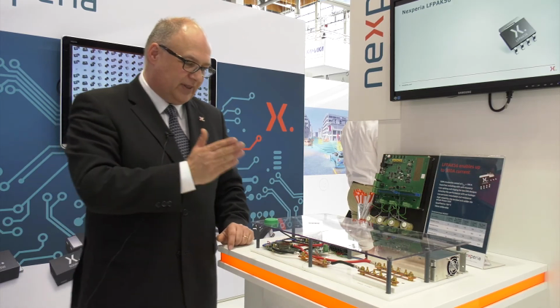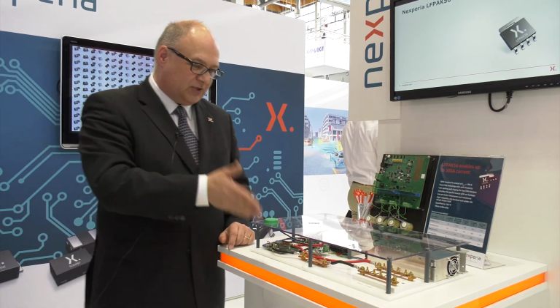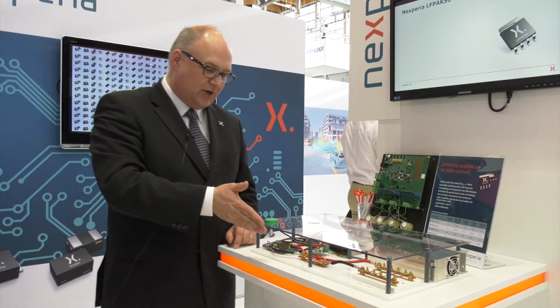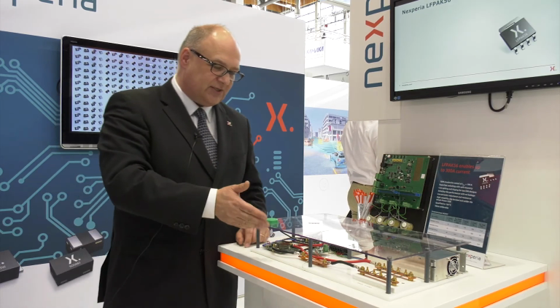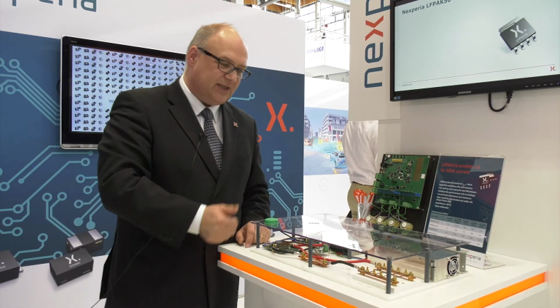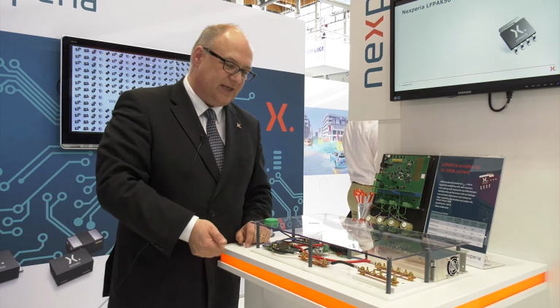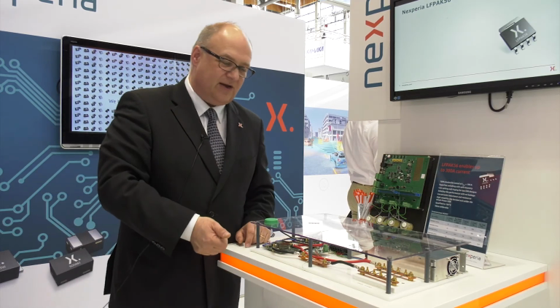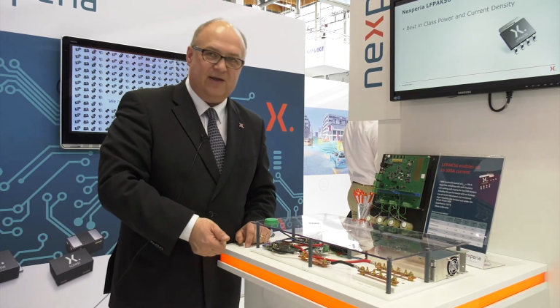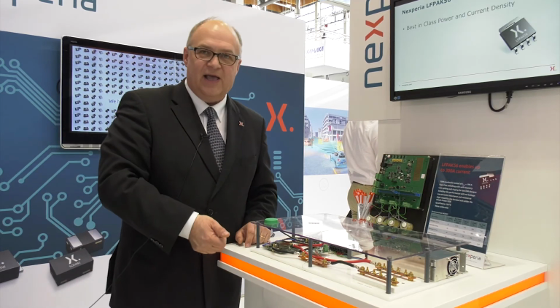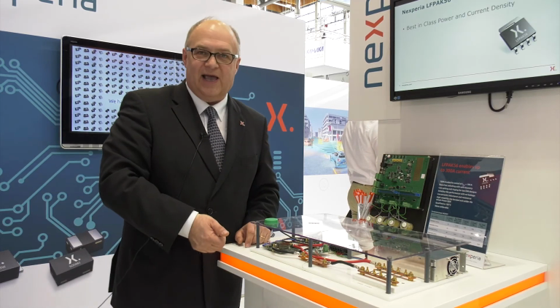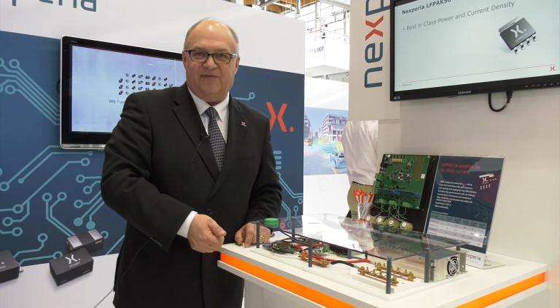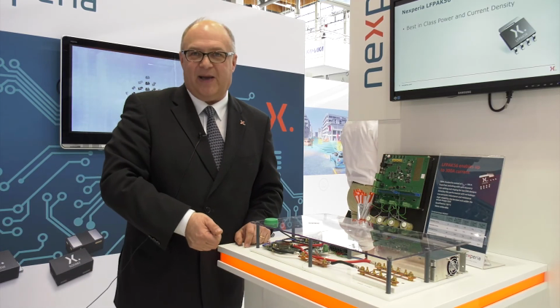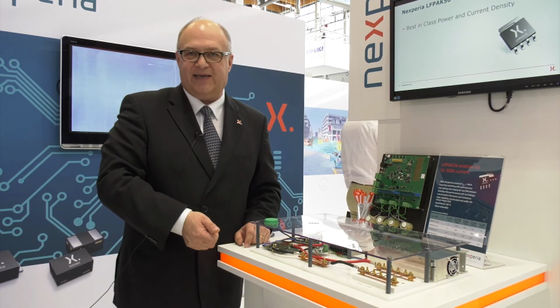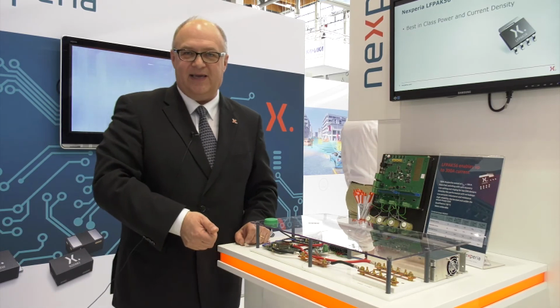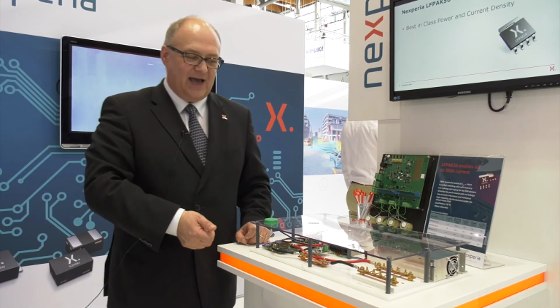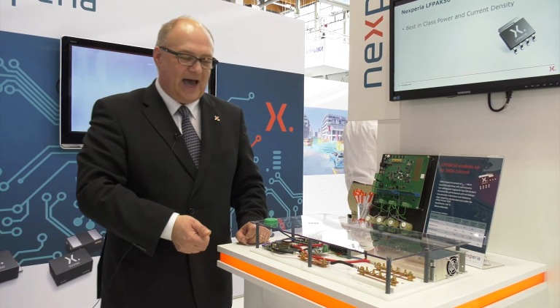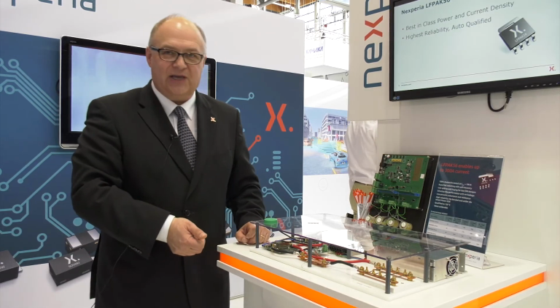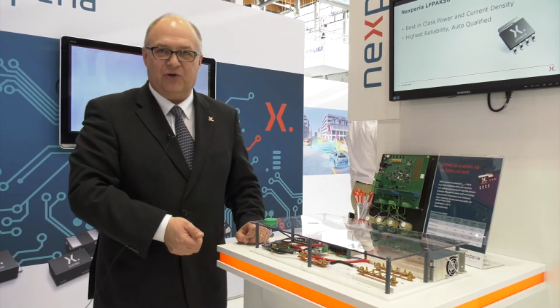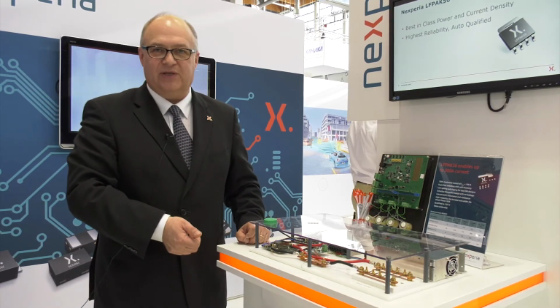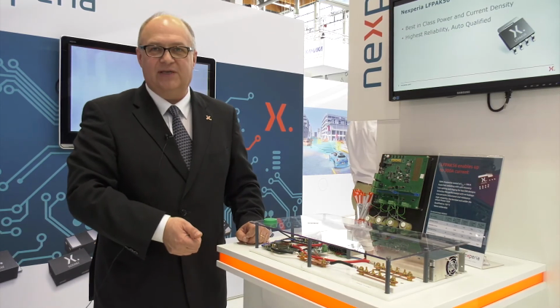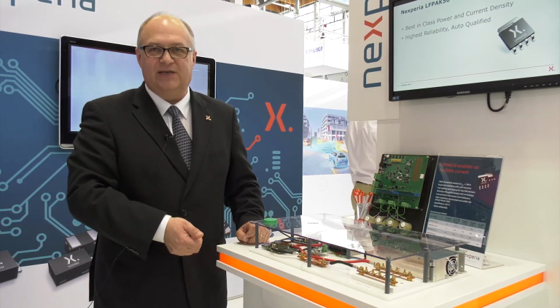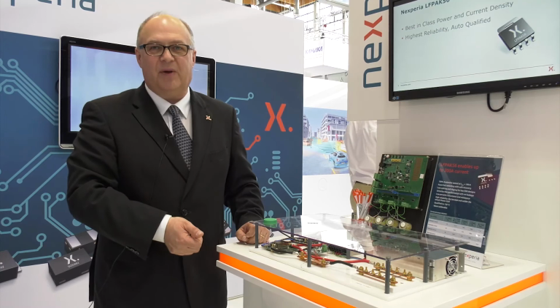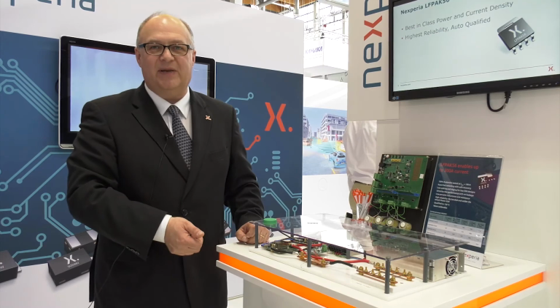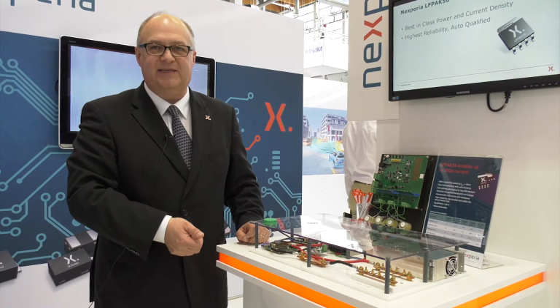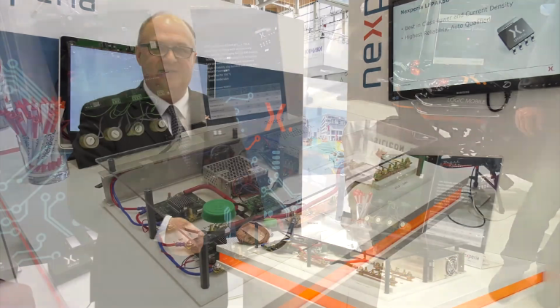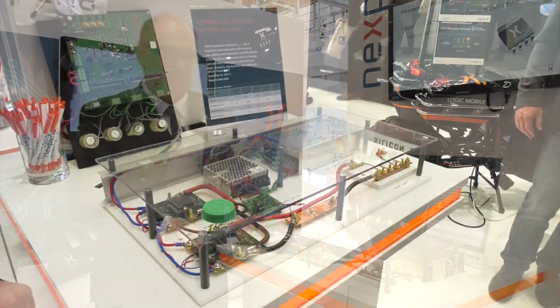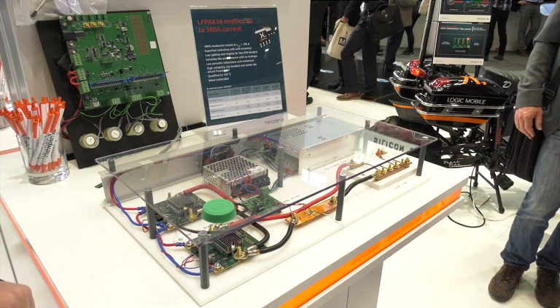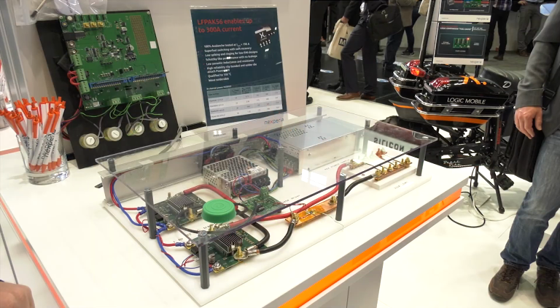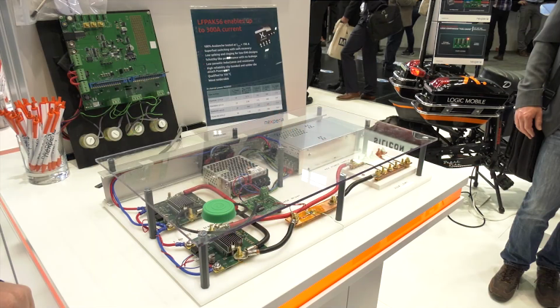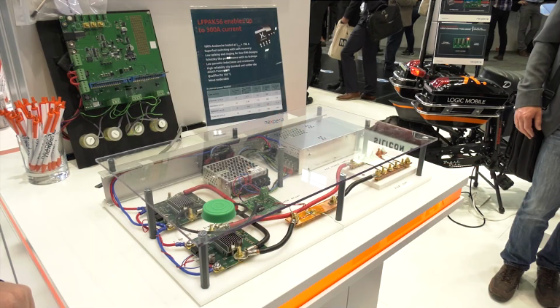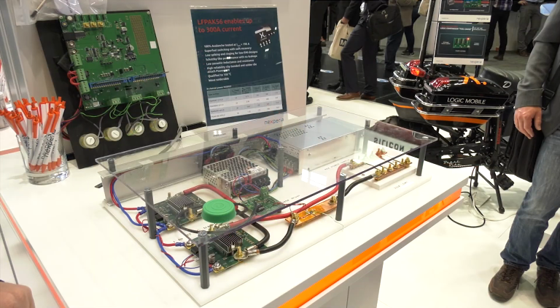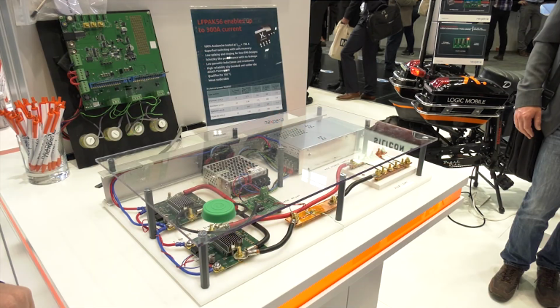That was the LF-PAC high current capability from Nexperia.